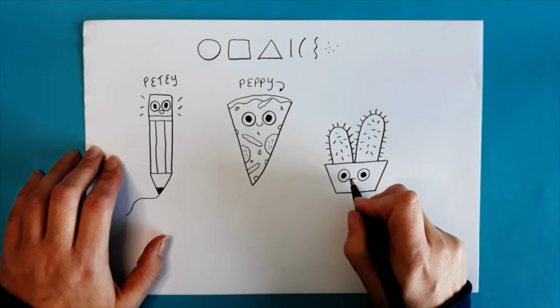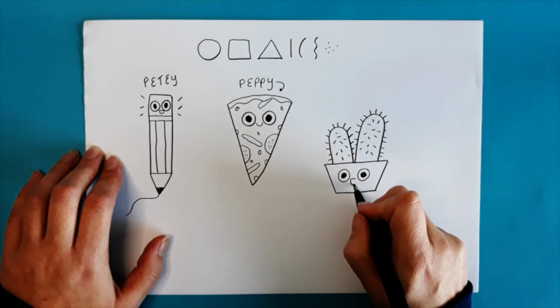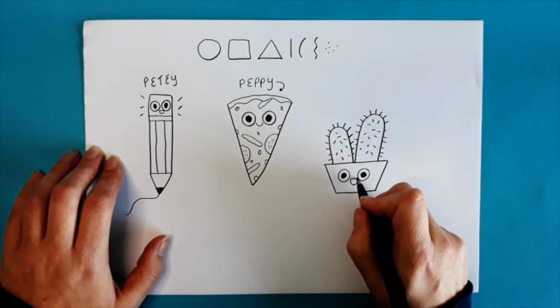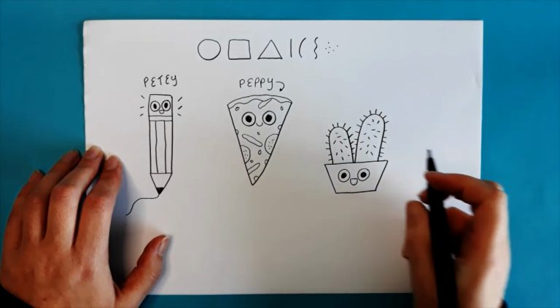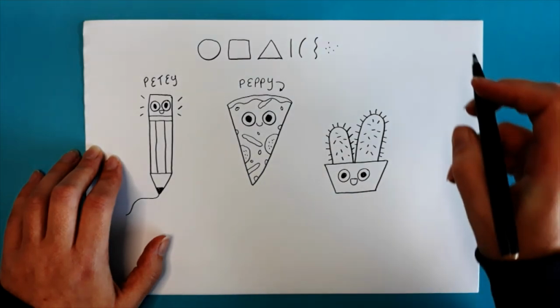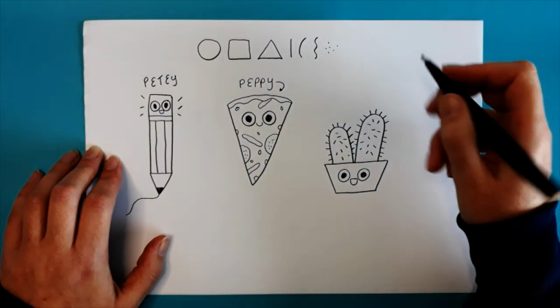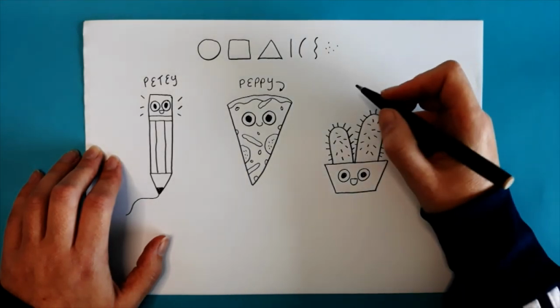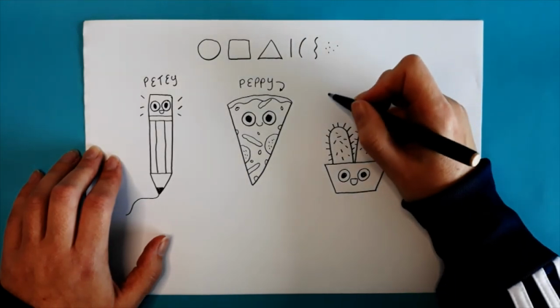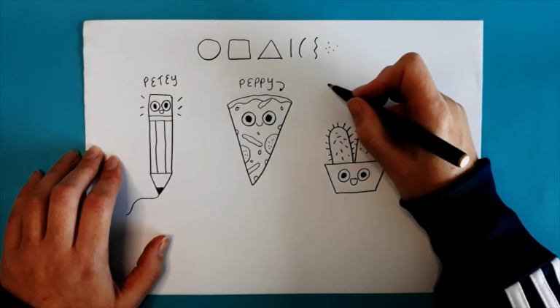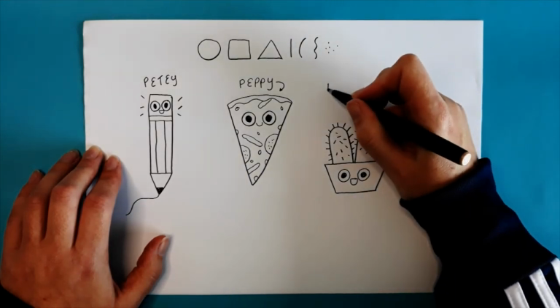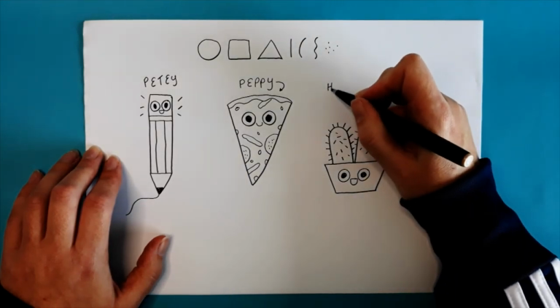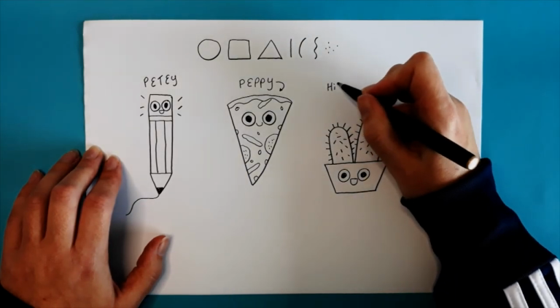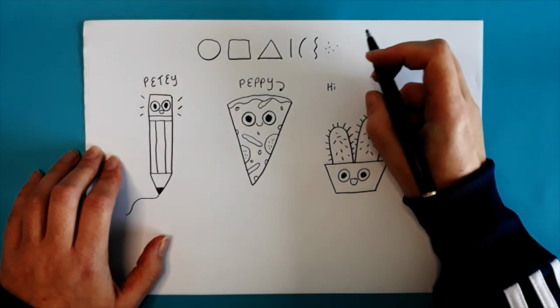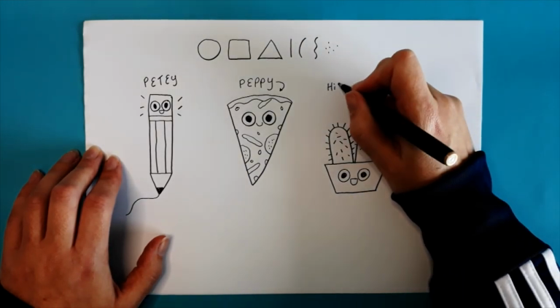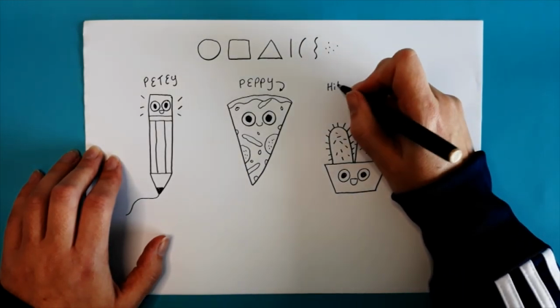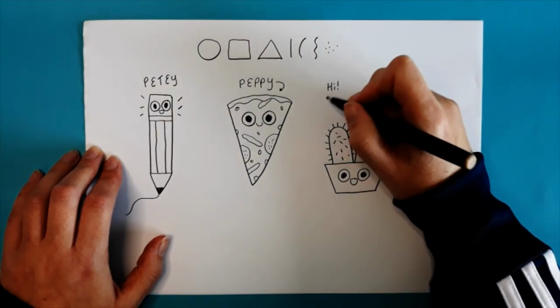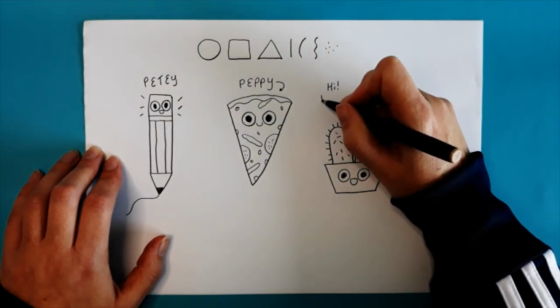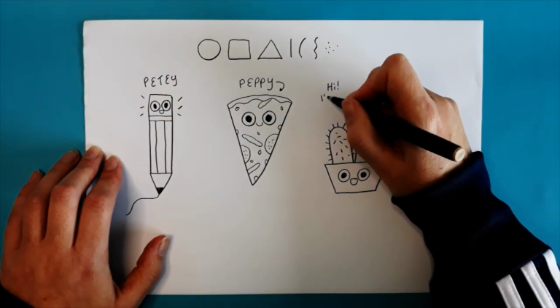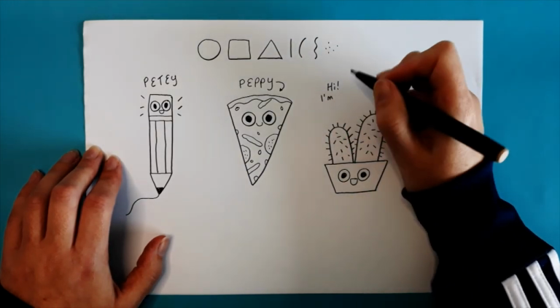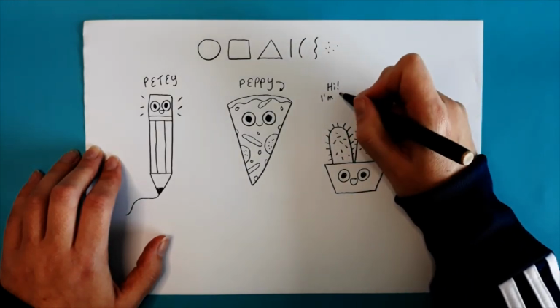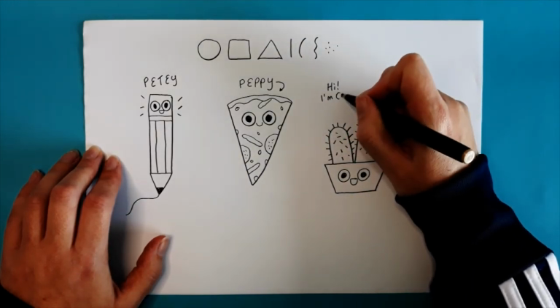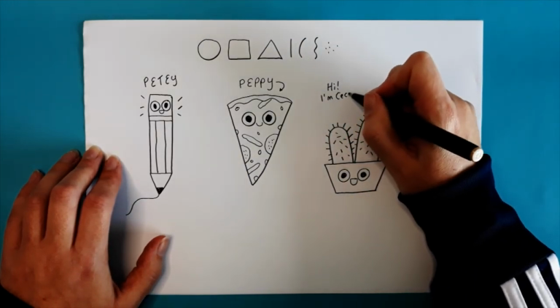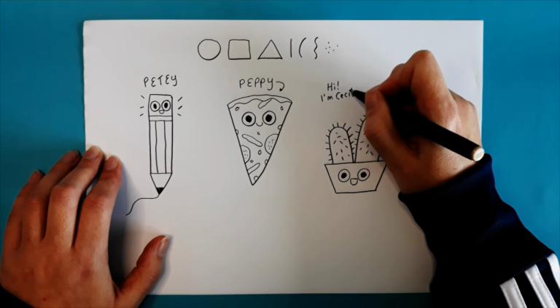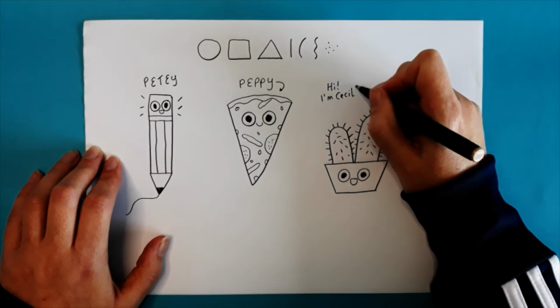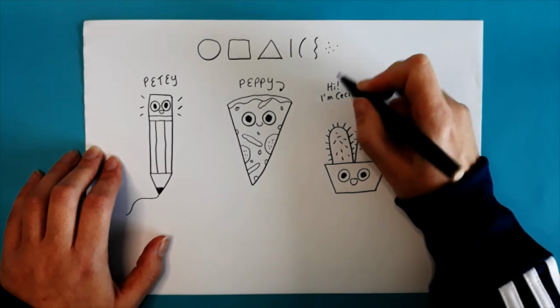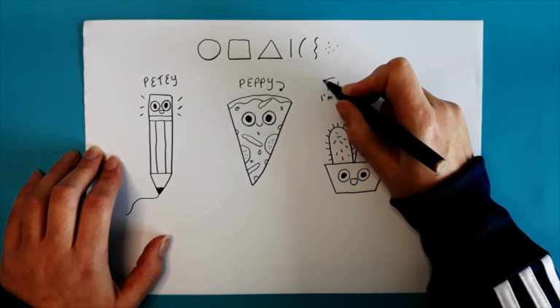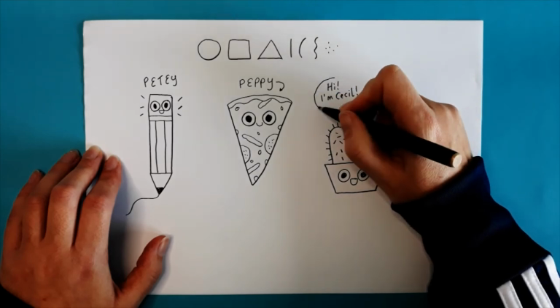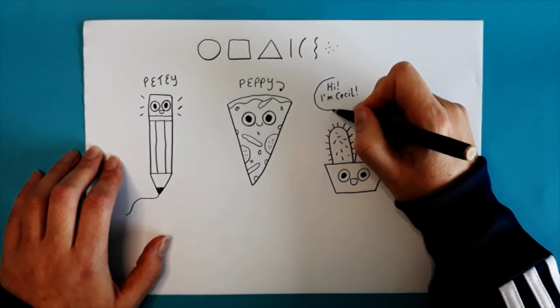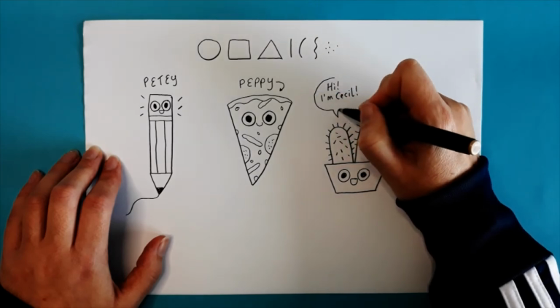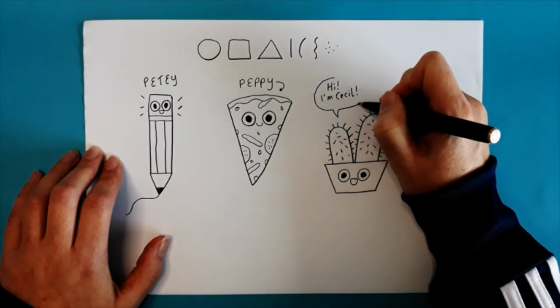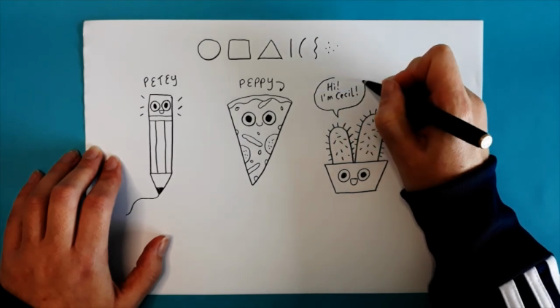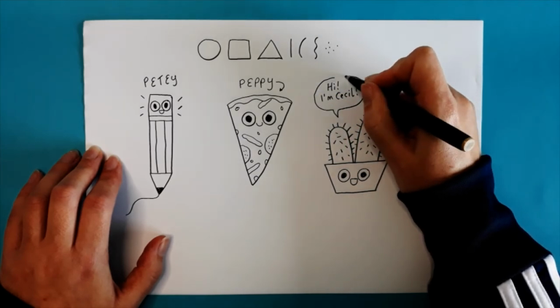Thanks for joining me. Hope you enjoyed the video and got some useful tips for starting your own doodle journey.